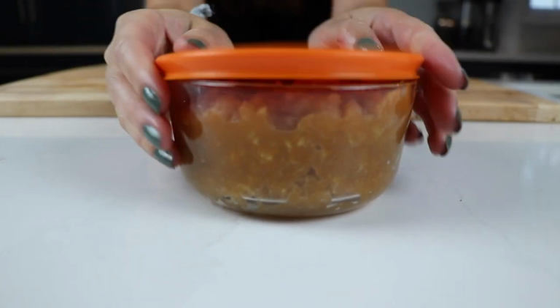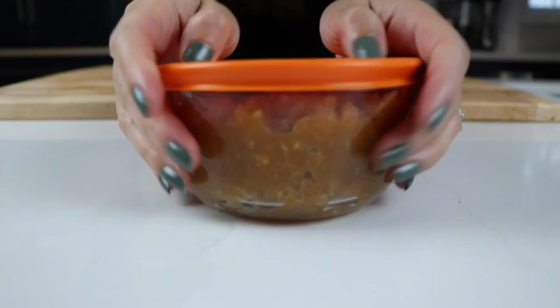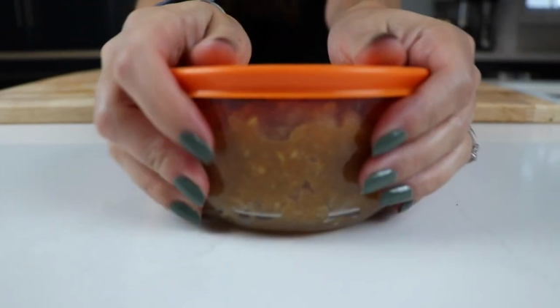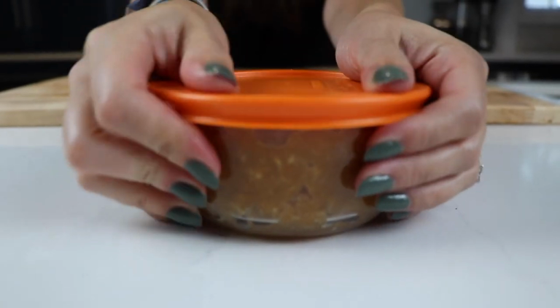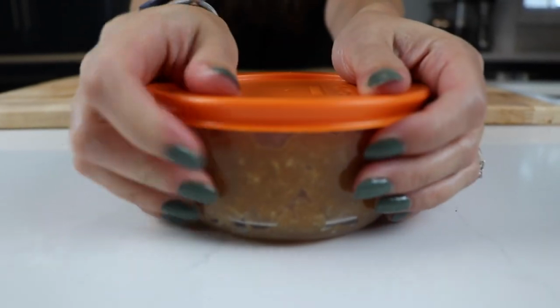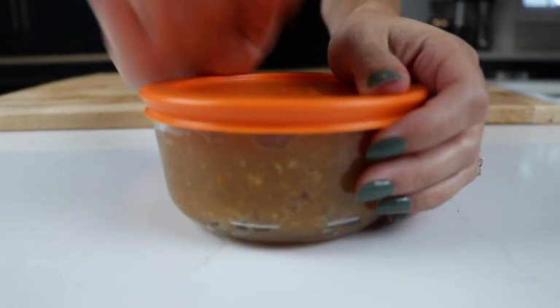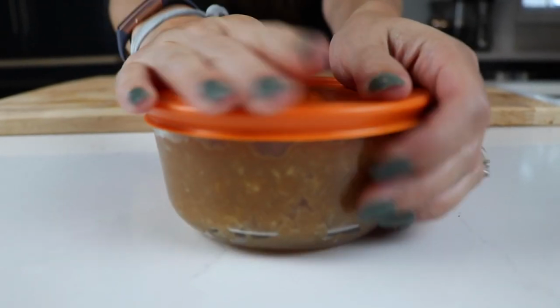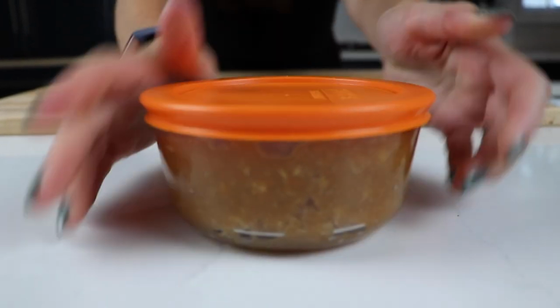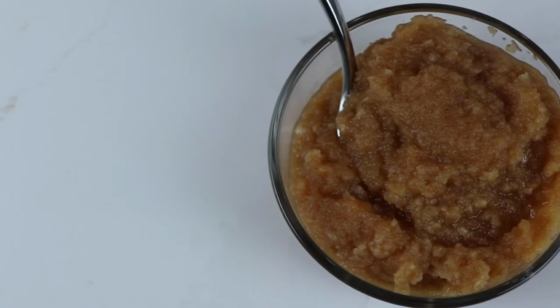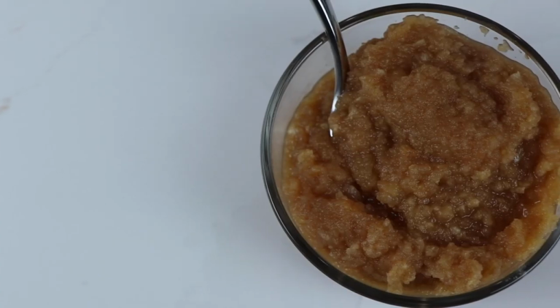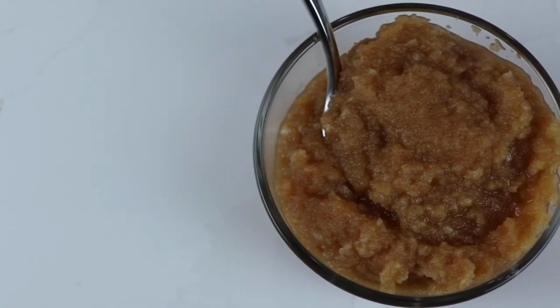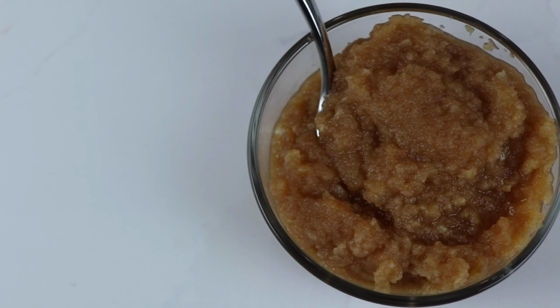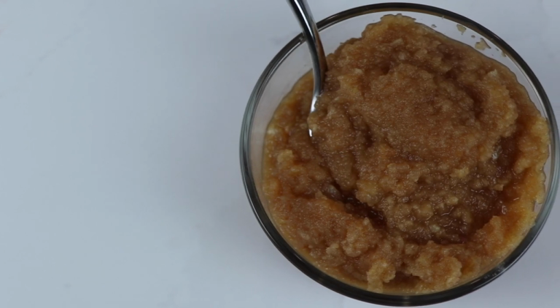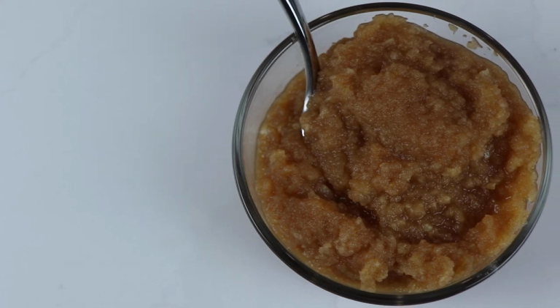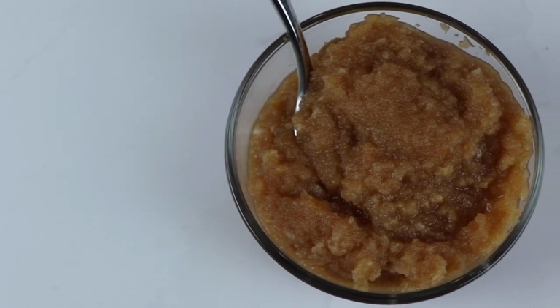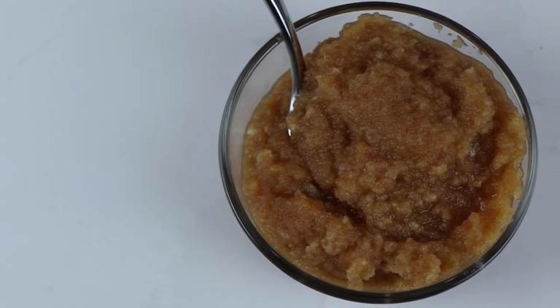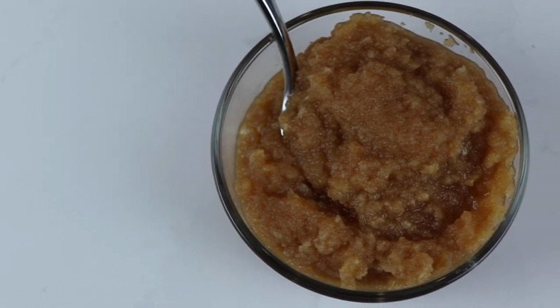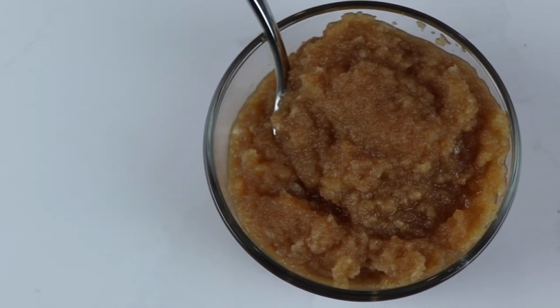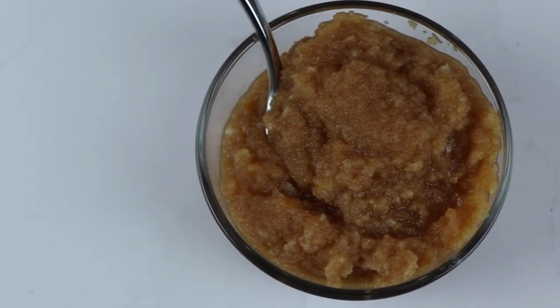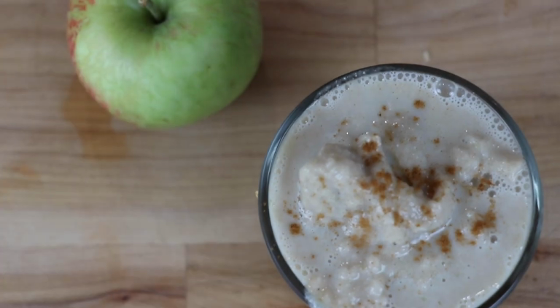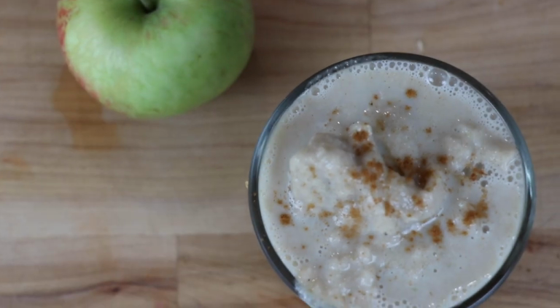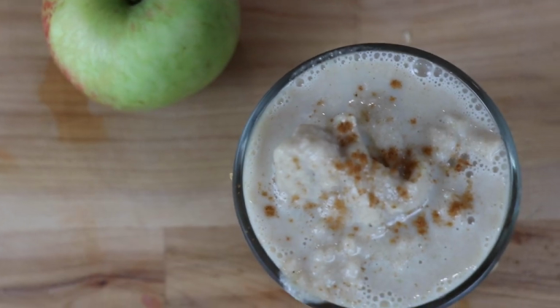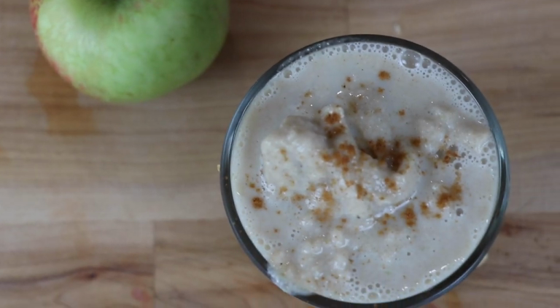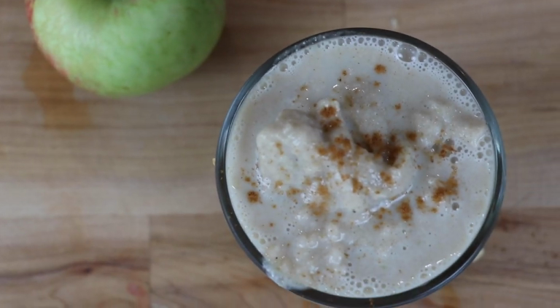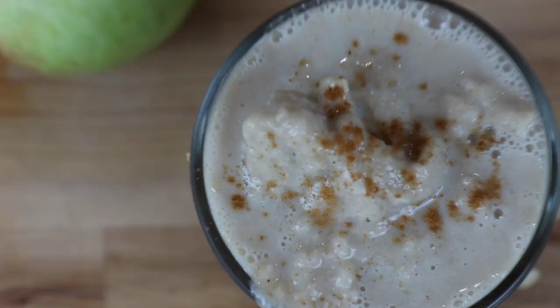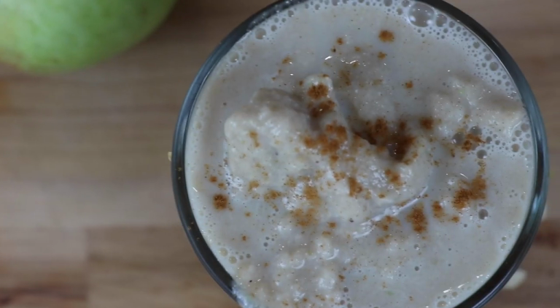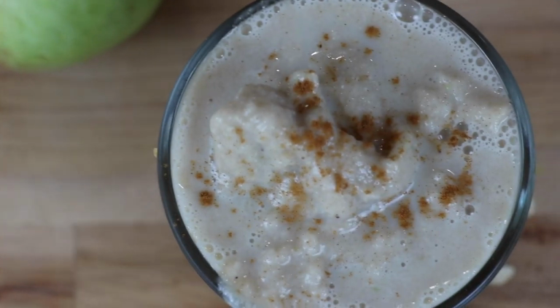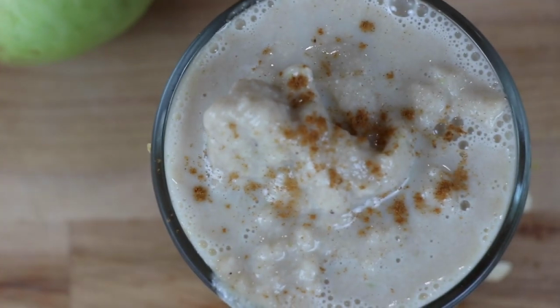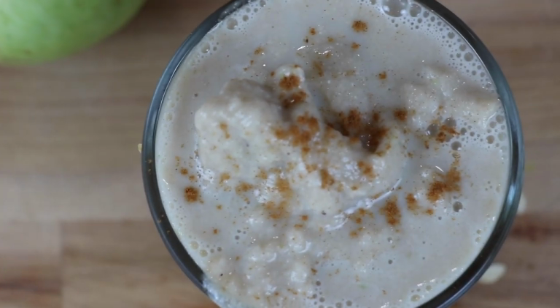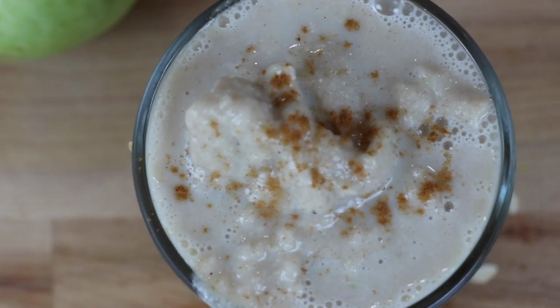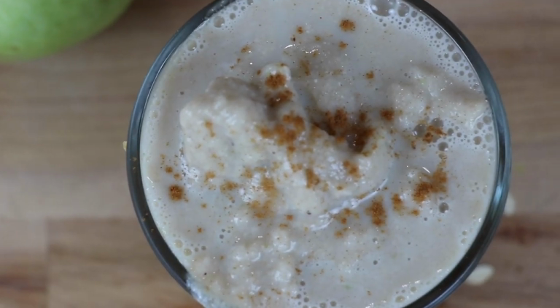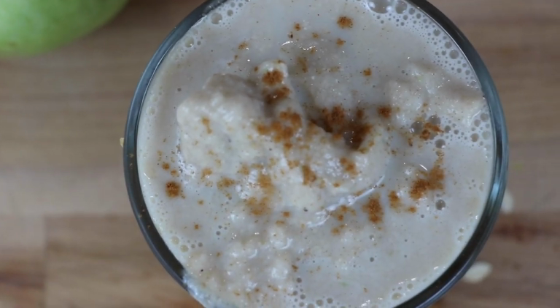Throw it in the fridge — this stuff can last a week. Homemade applesauce, so good. Next, we're going to make an apple pie smoothie.